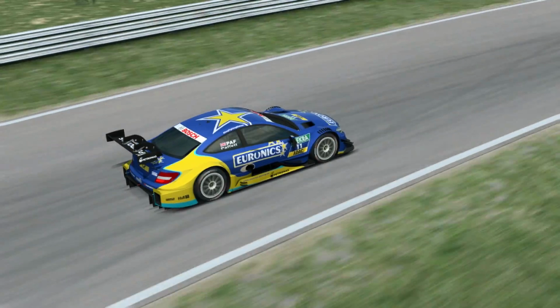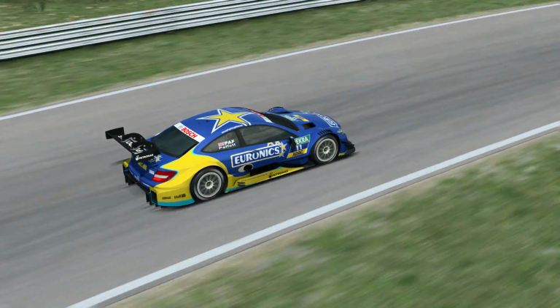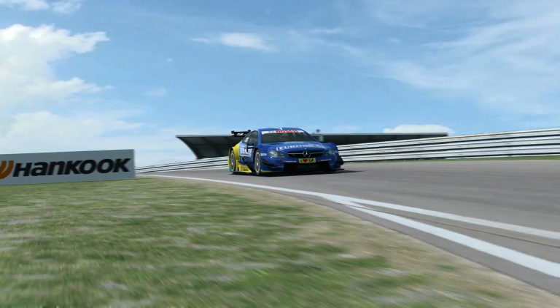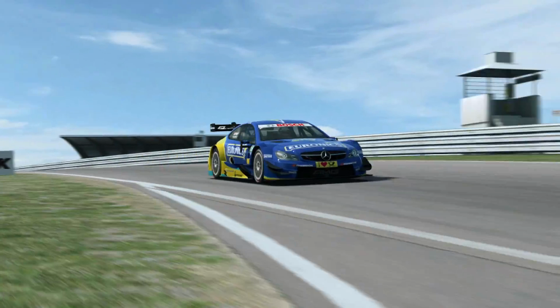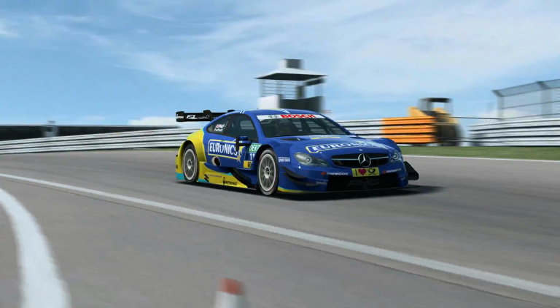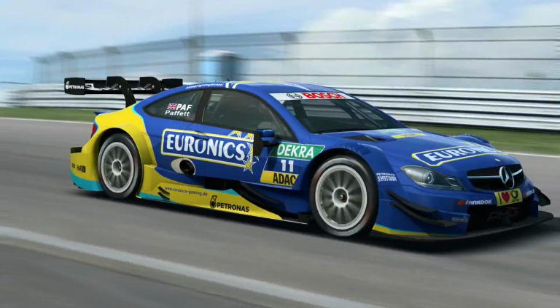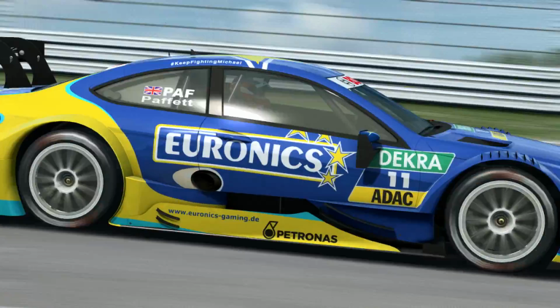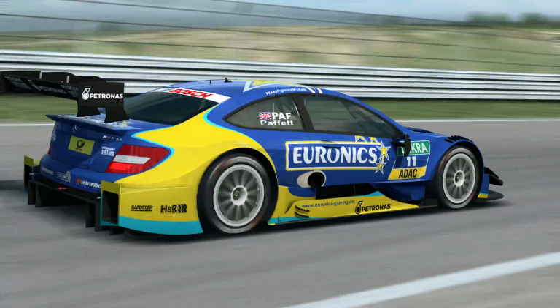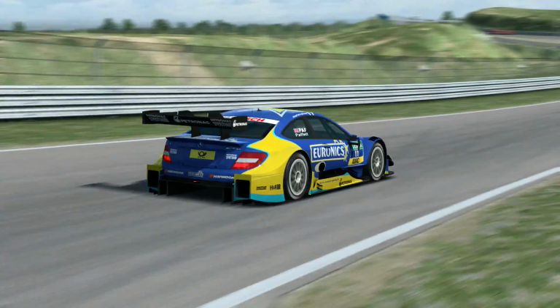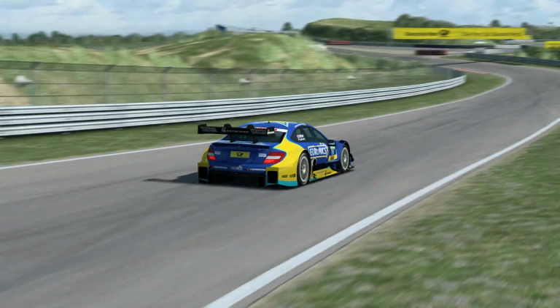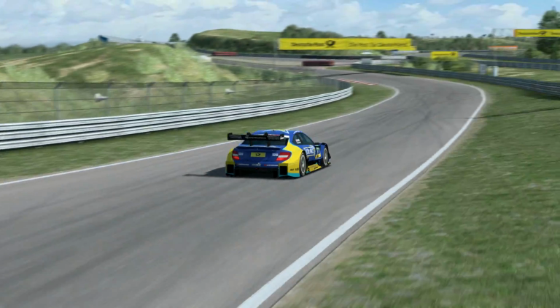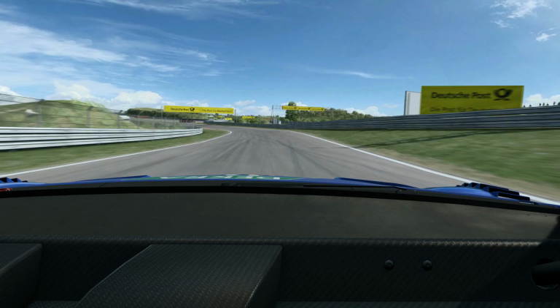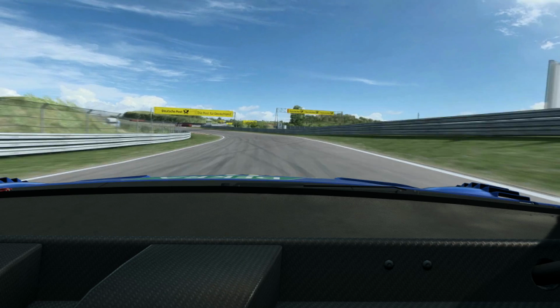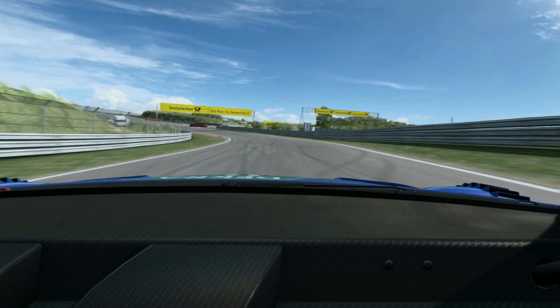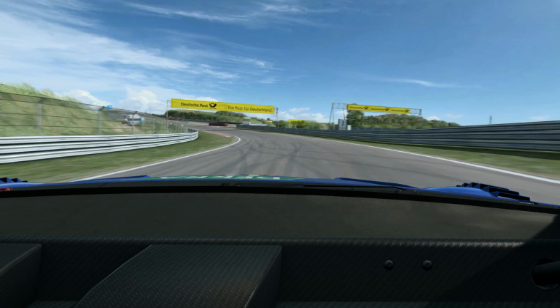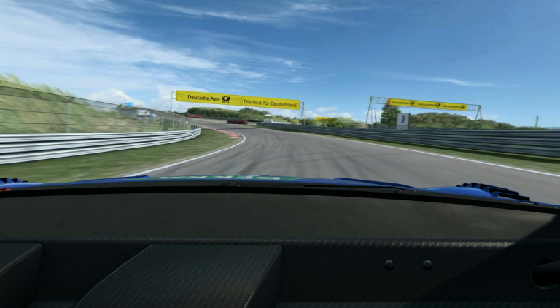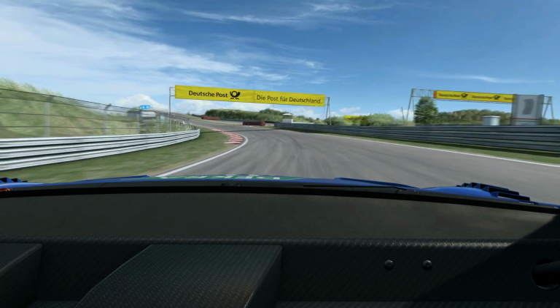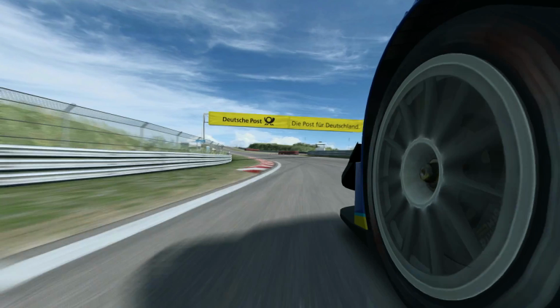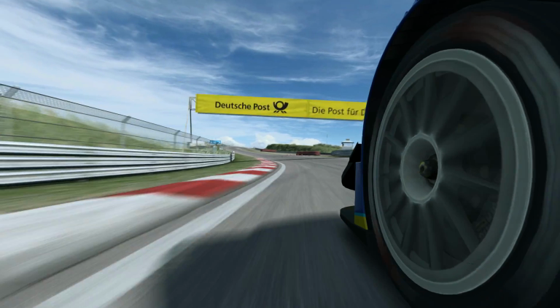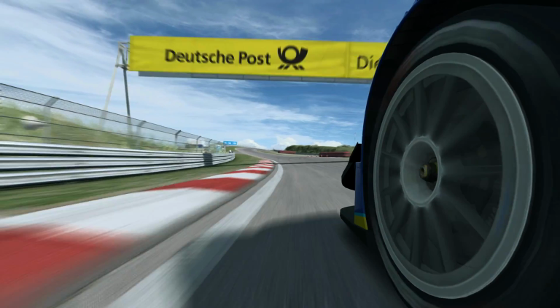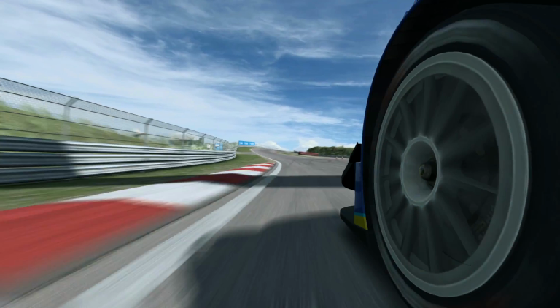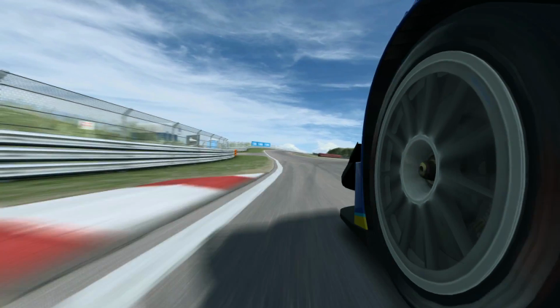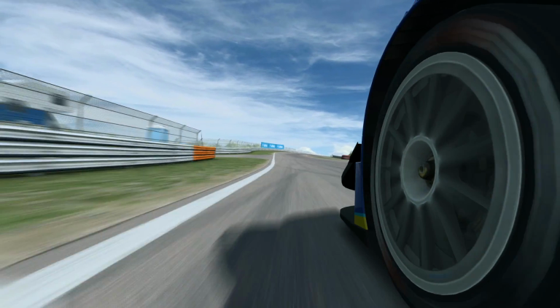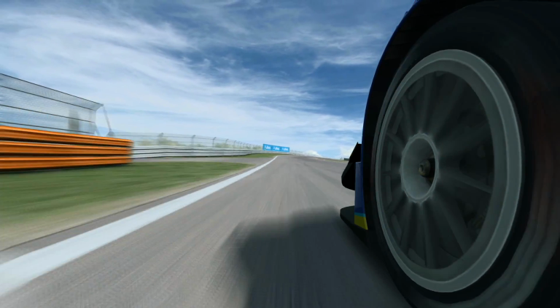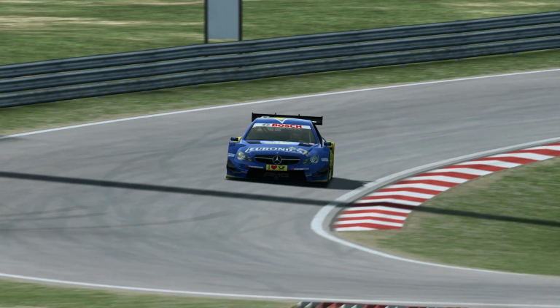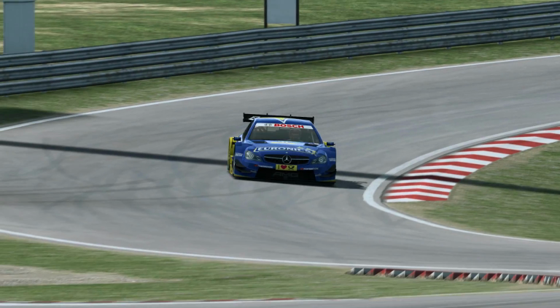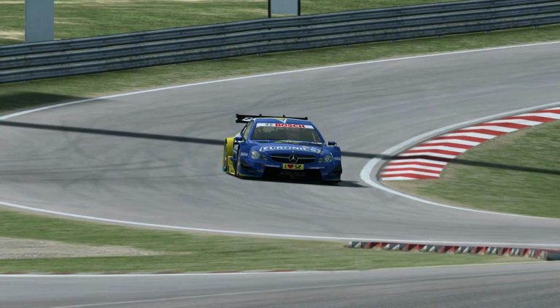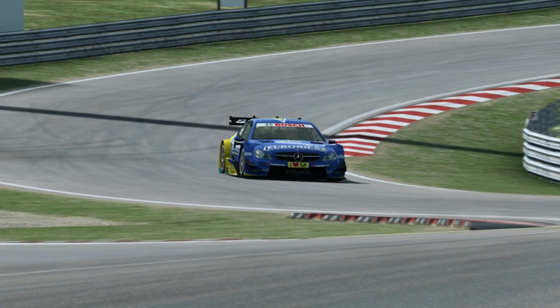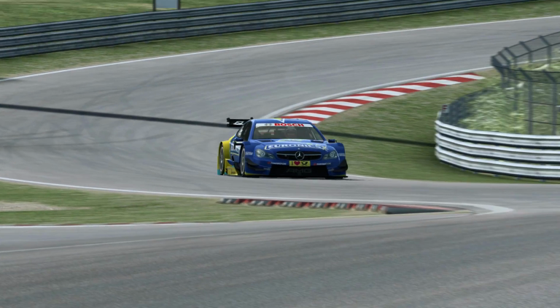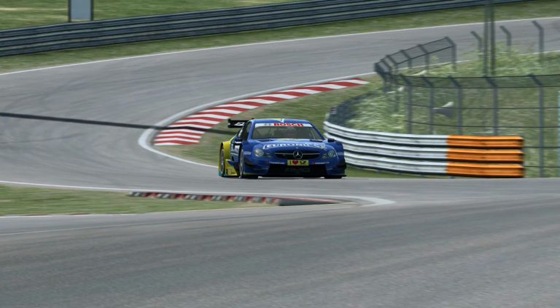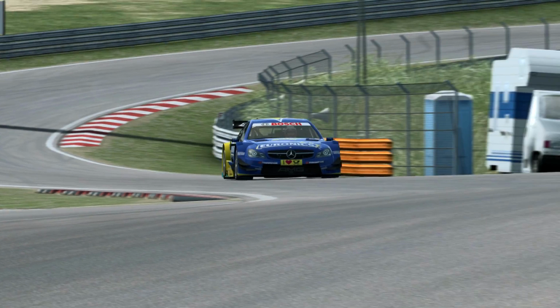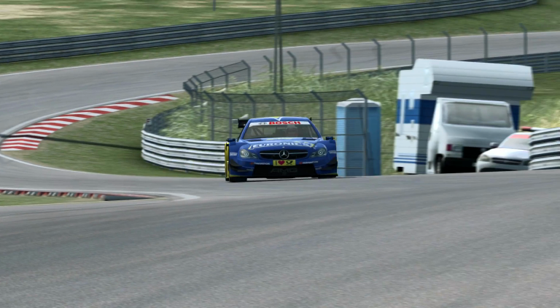Flat out all the way down the hill and then around the left corner, up the hill, over the crest. The car gets a bit airborne over here.